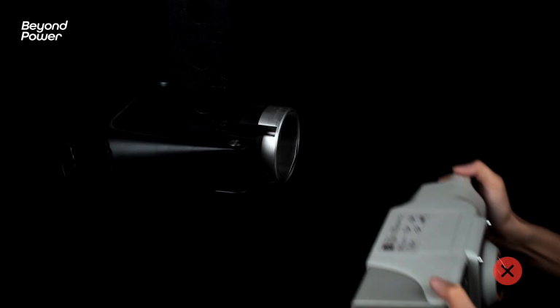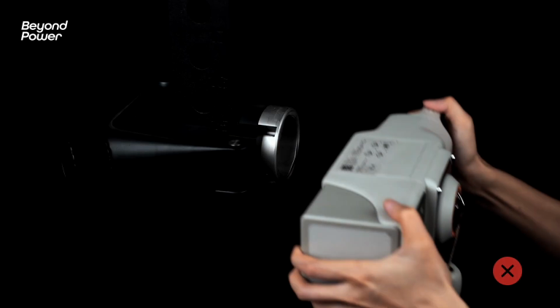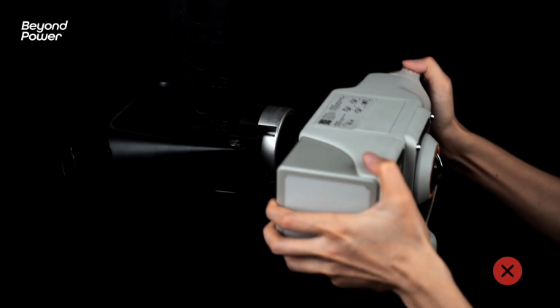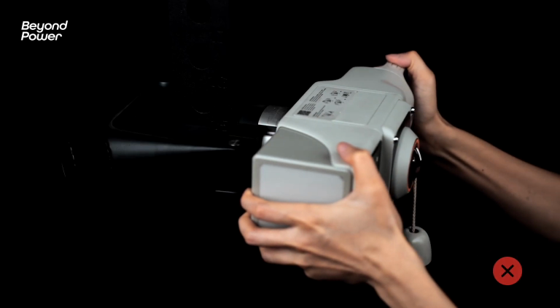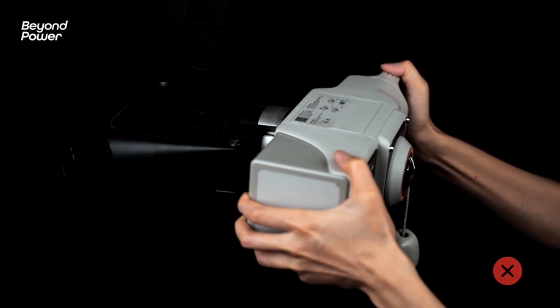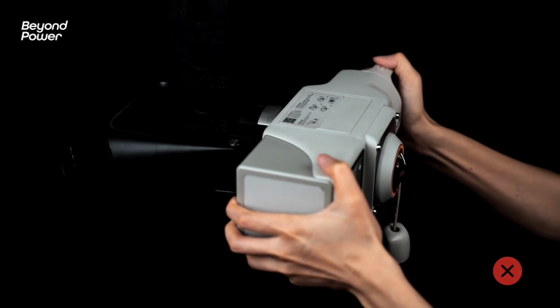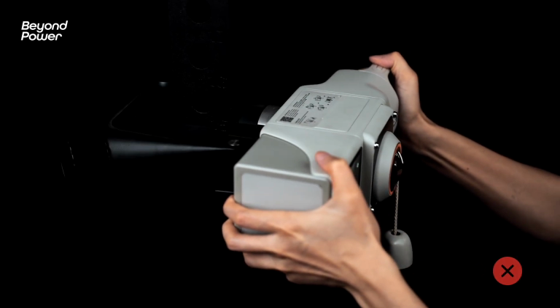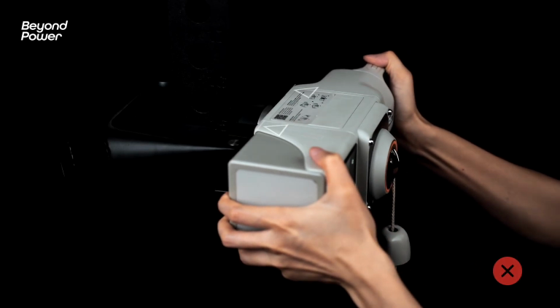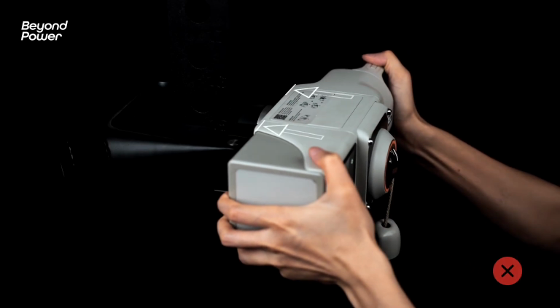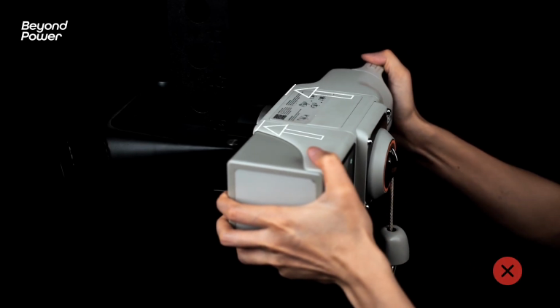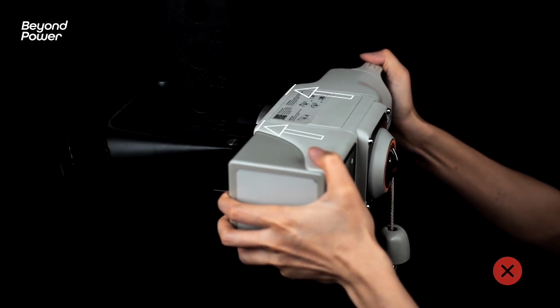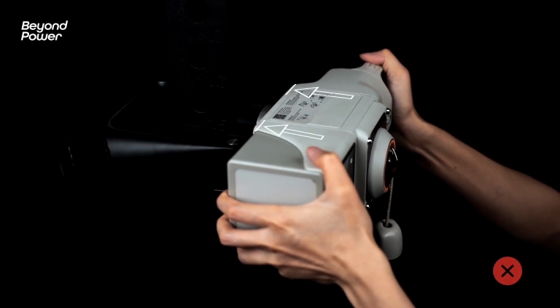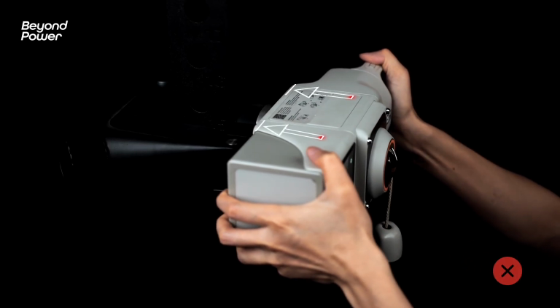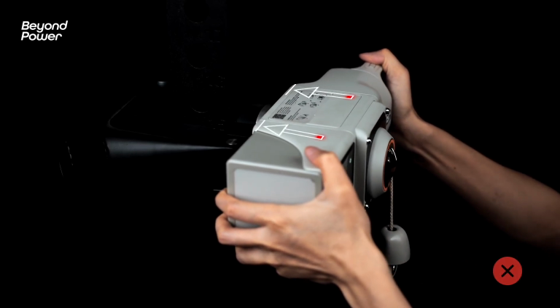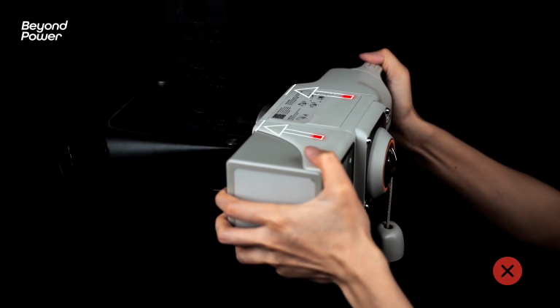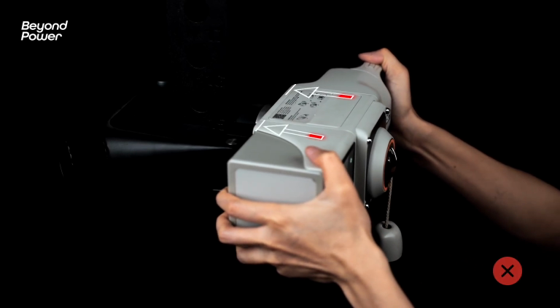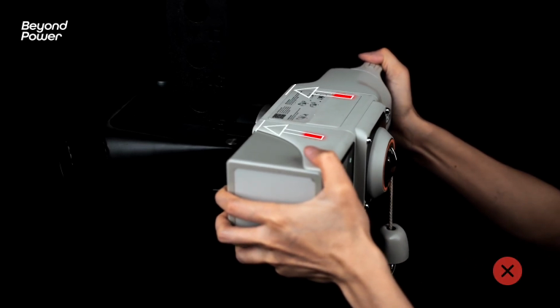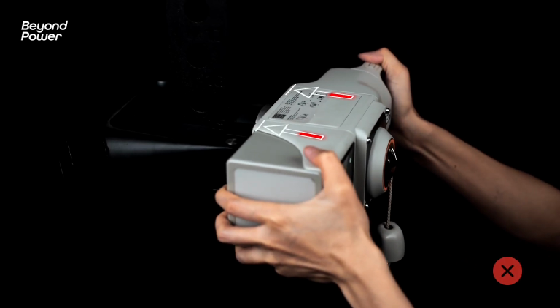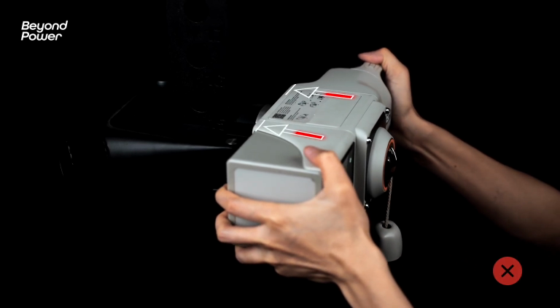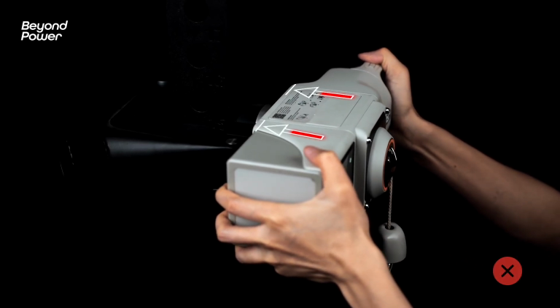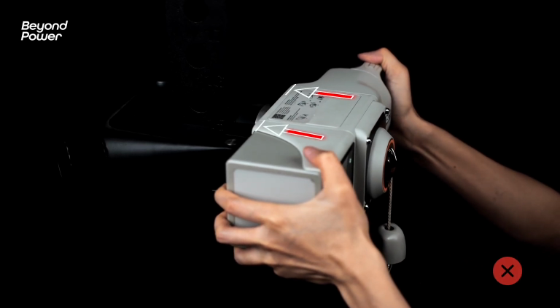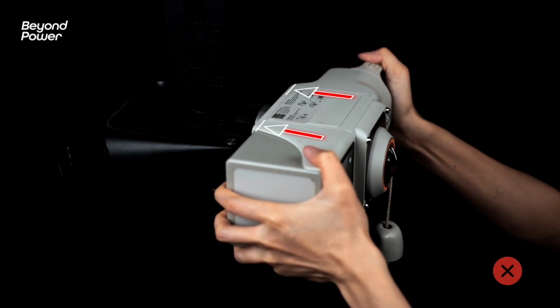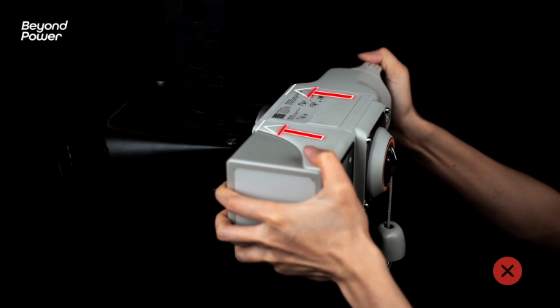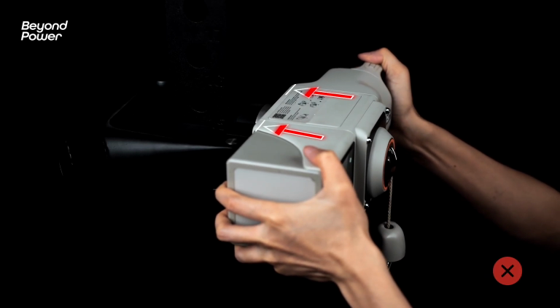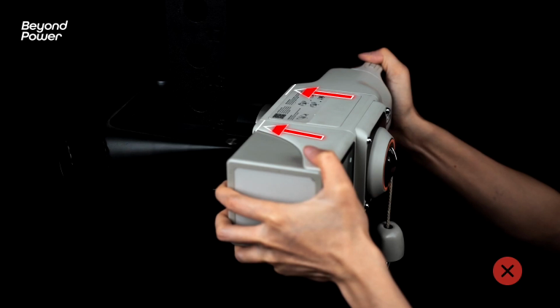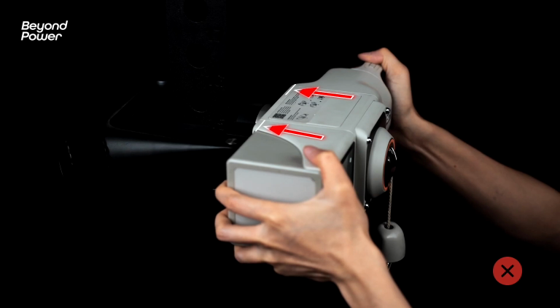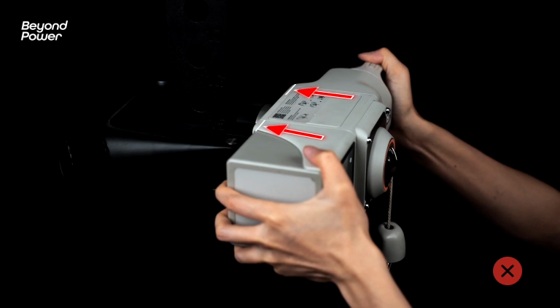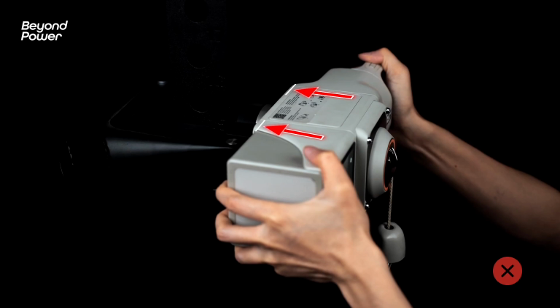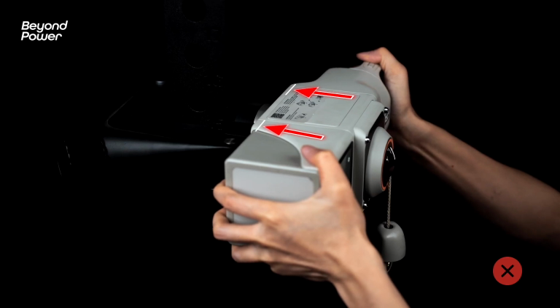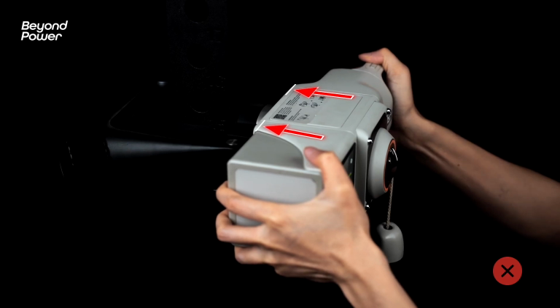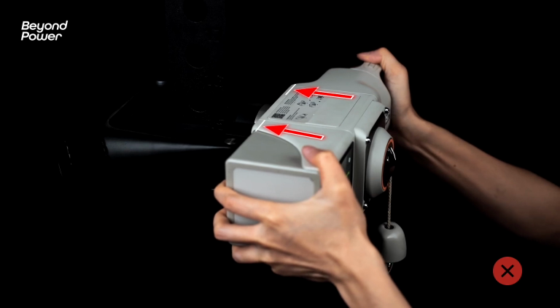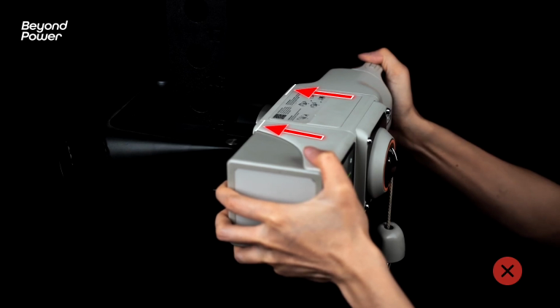Likewise, pushing the machine forcefully toward the mount during installation may prevent it from locking securely.